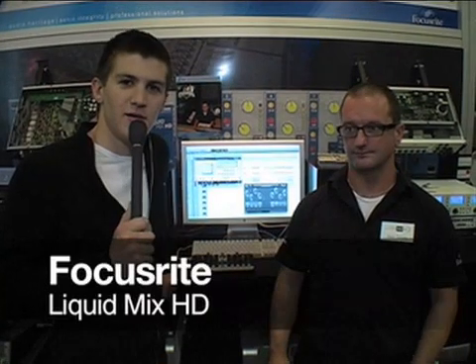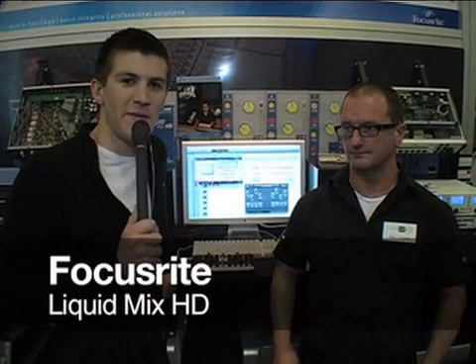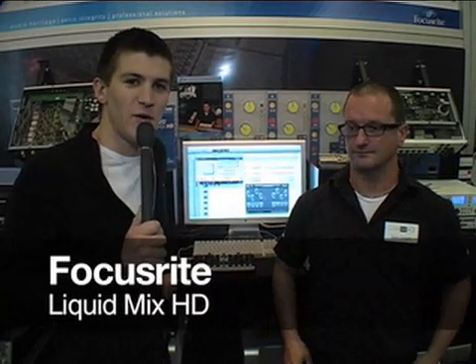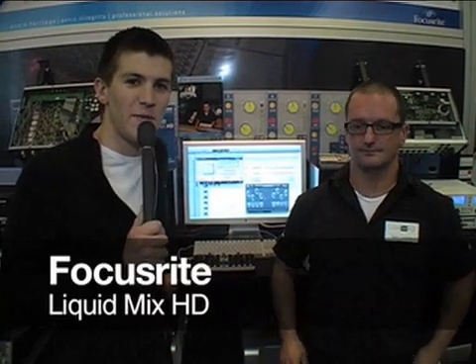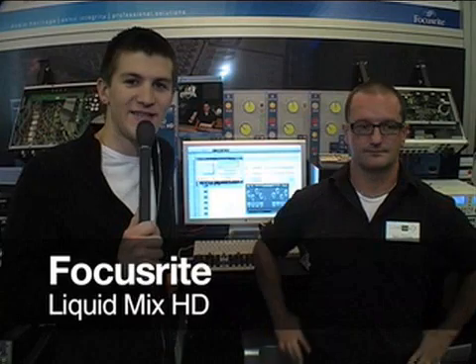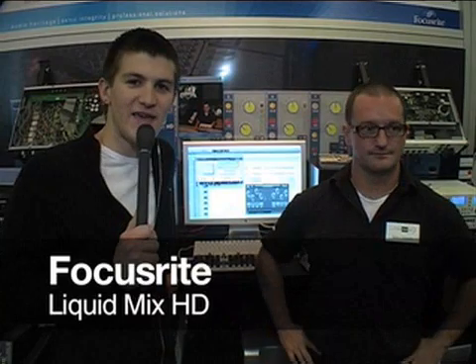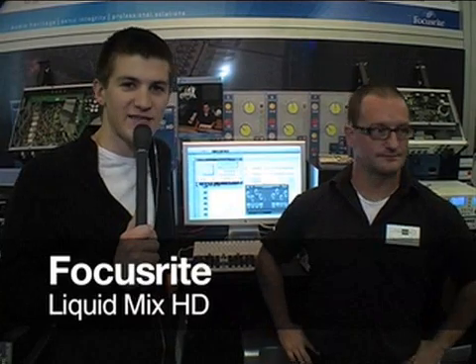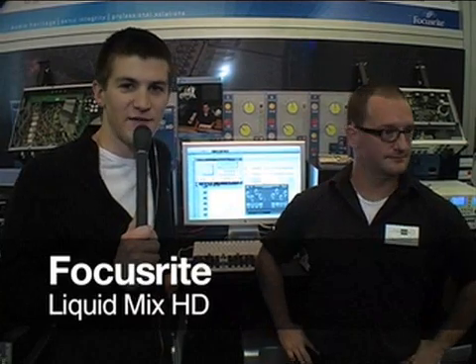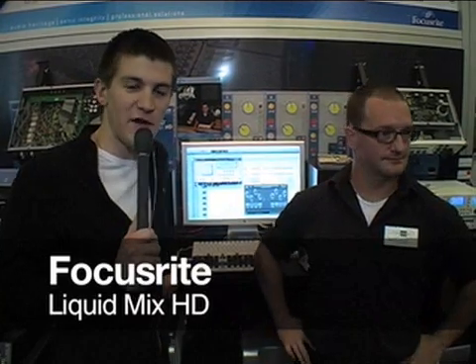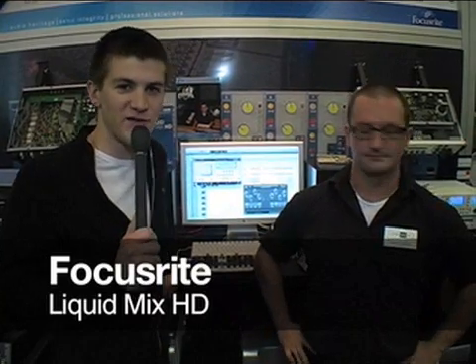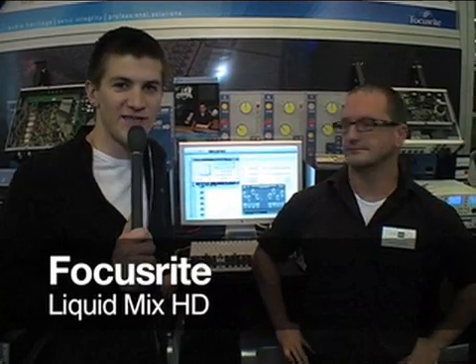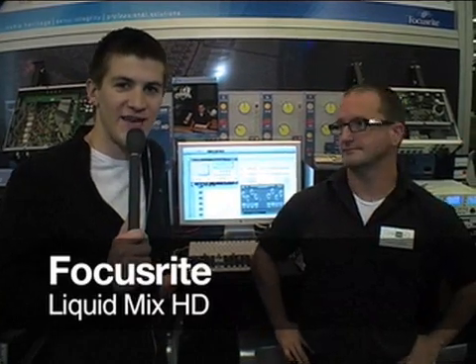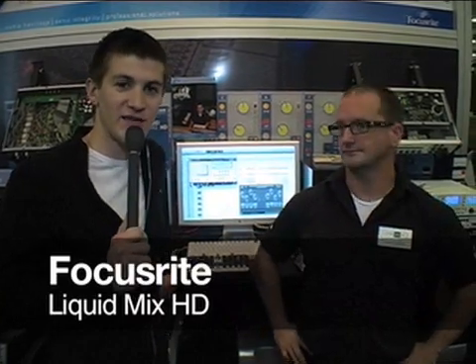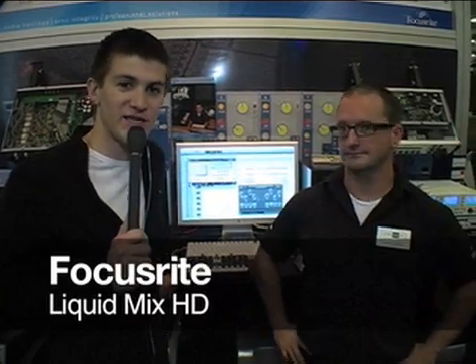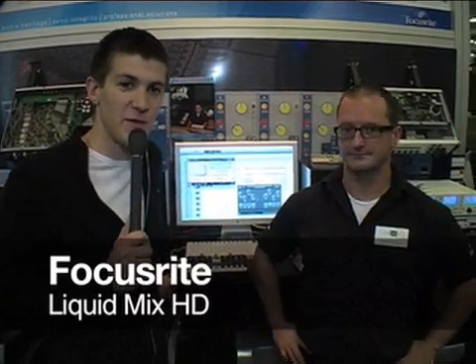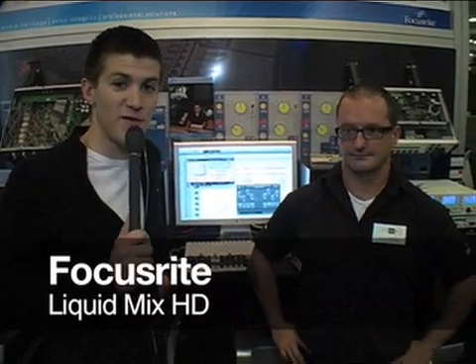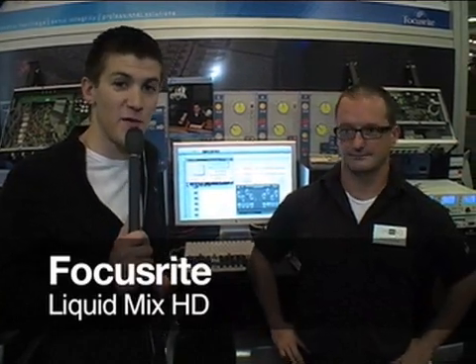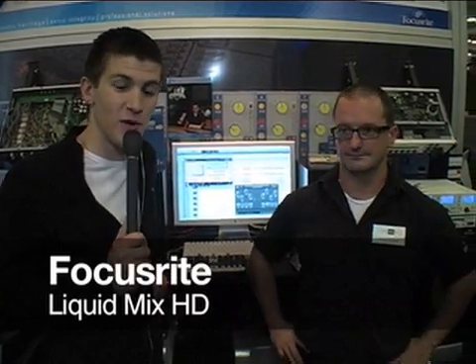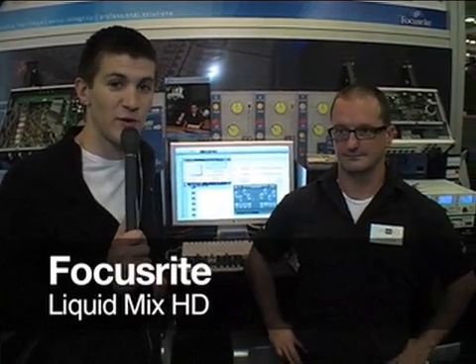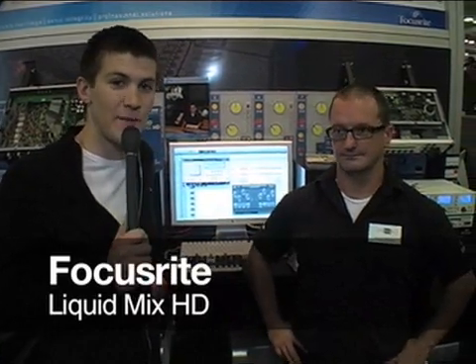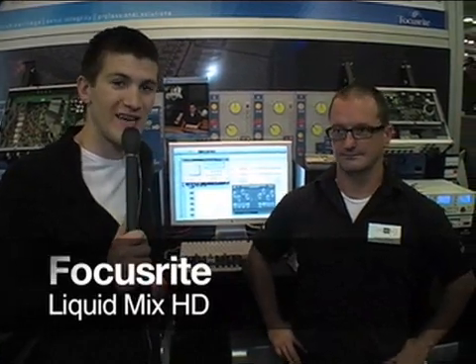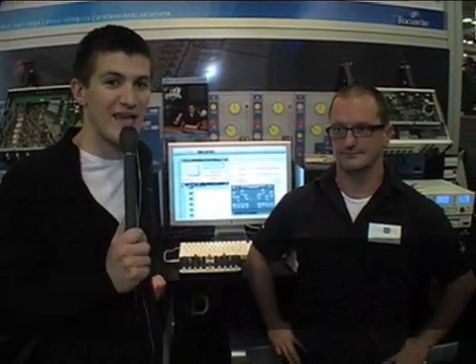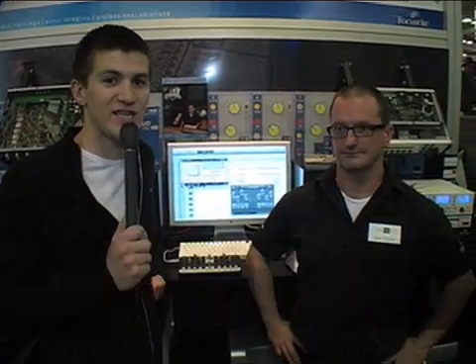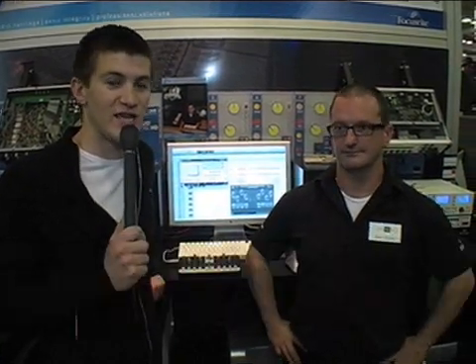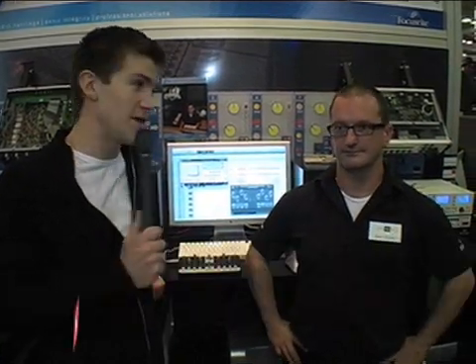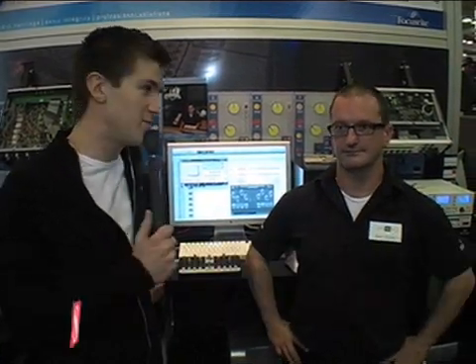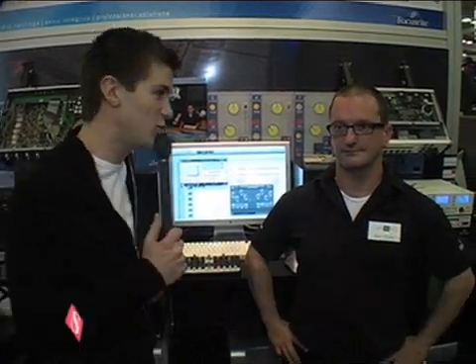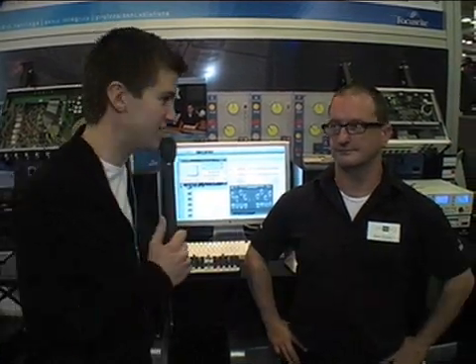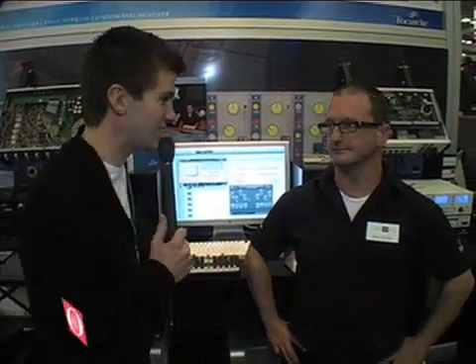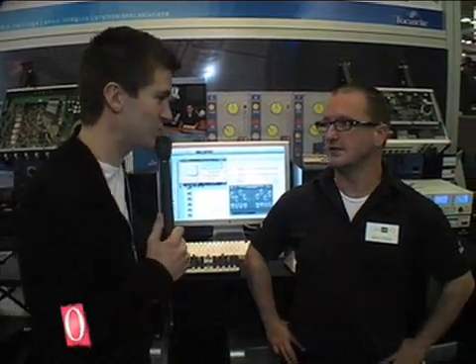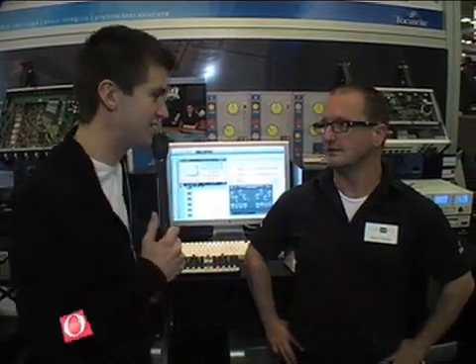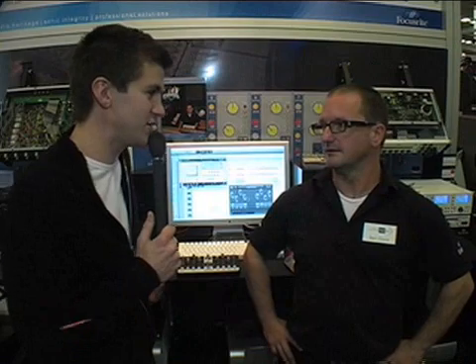I'm here with Ben Davis at the Focusrite stand. He's going to show me through LiquidMix HD. Ben, what is it and what does it do?